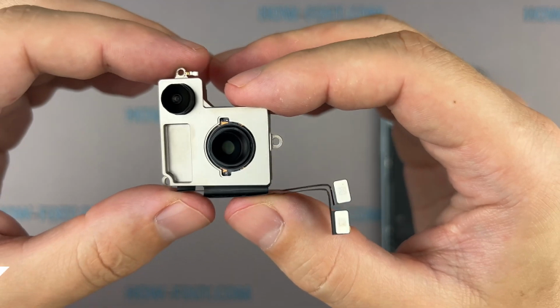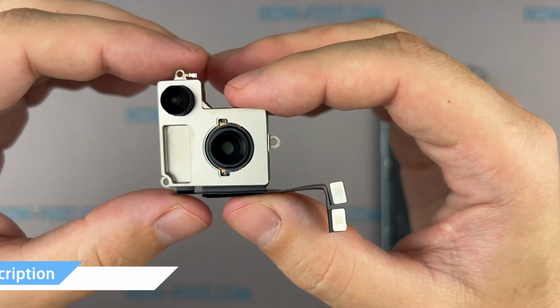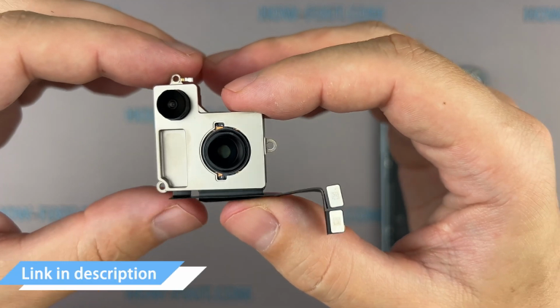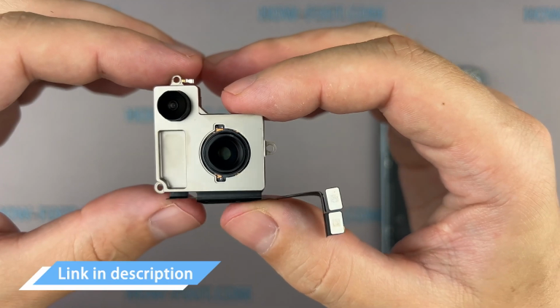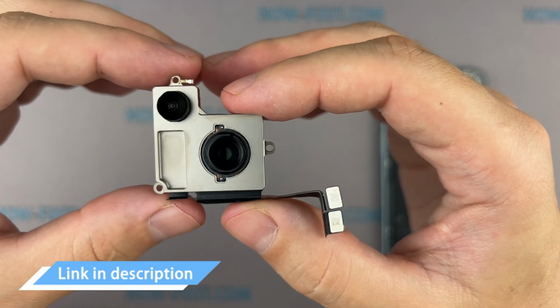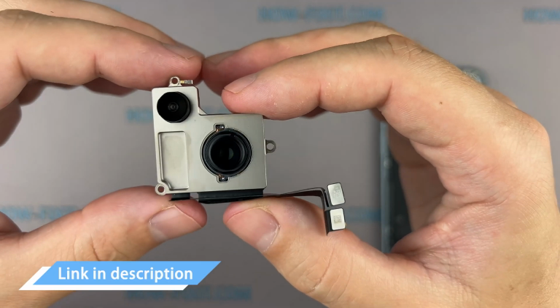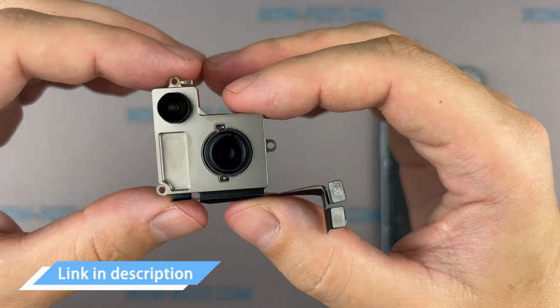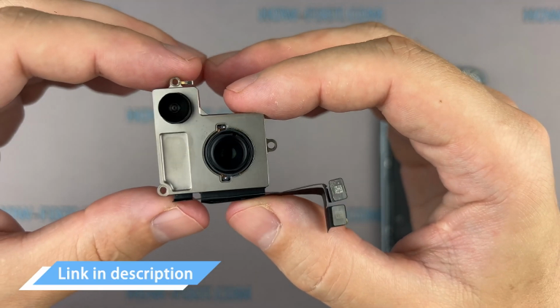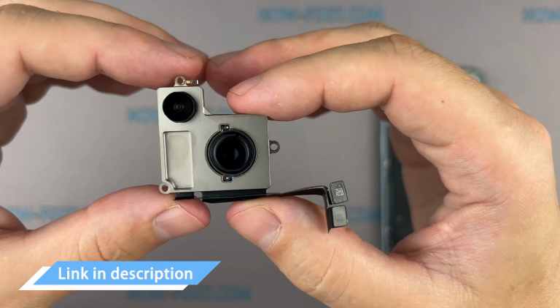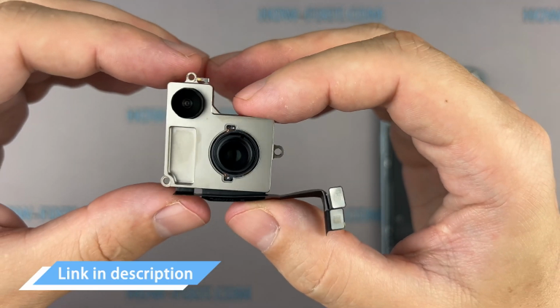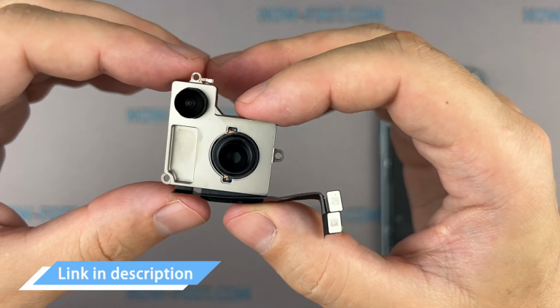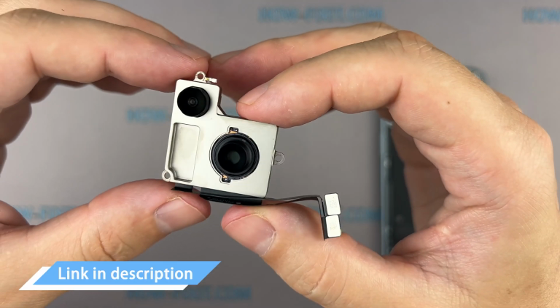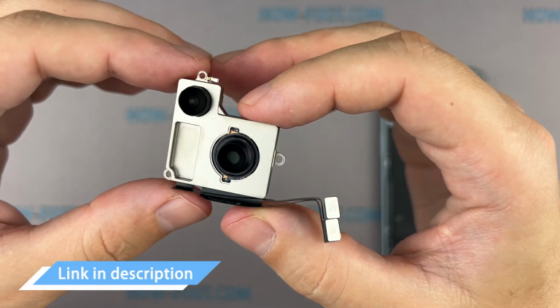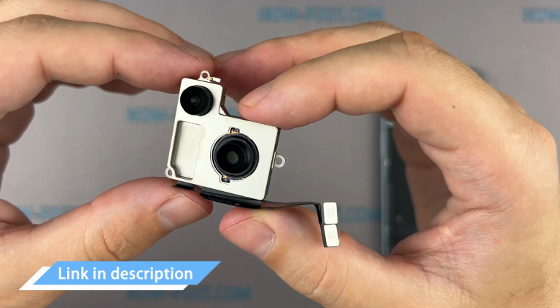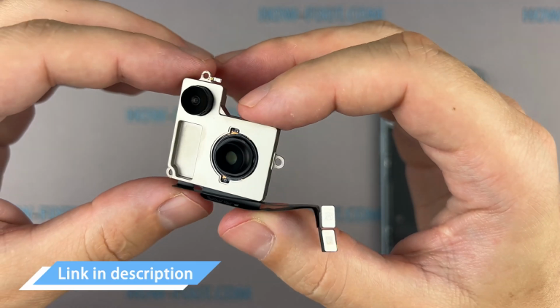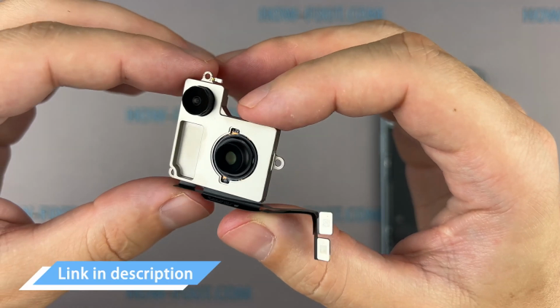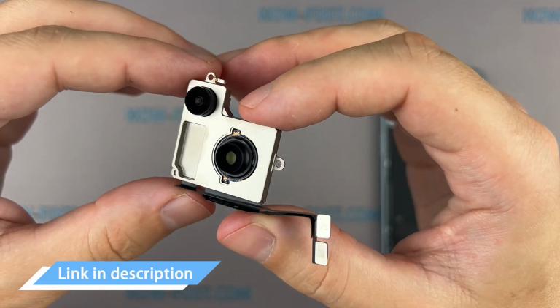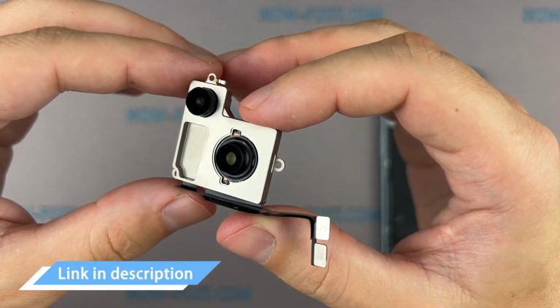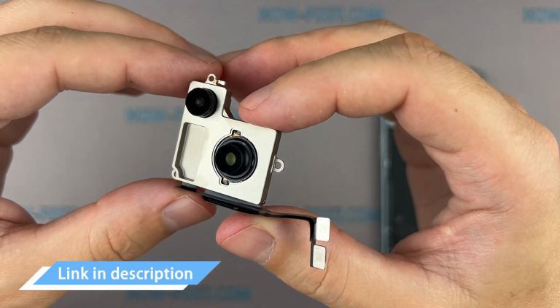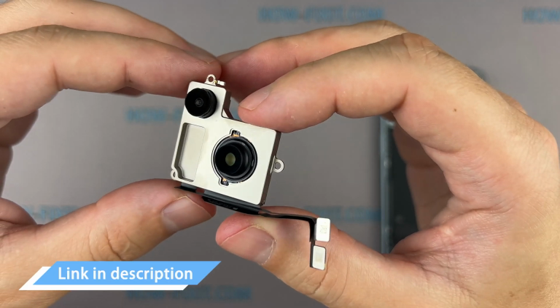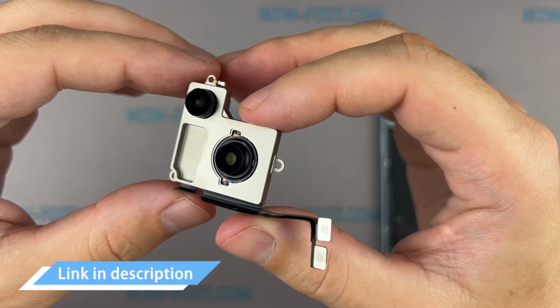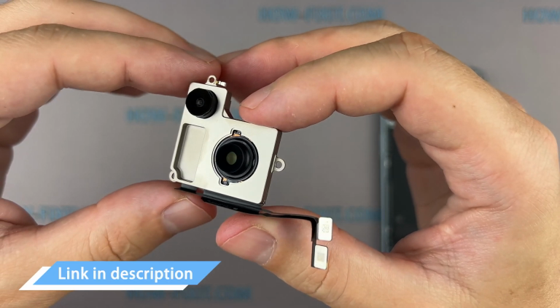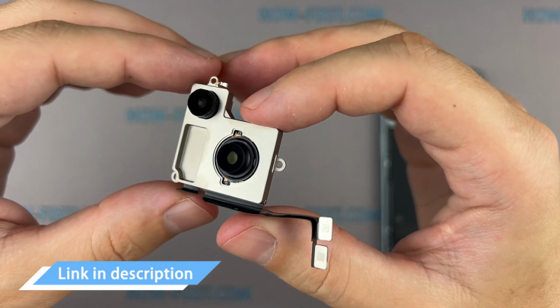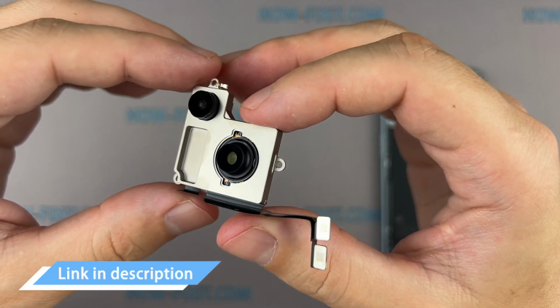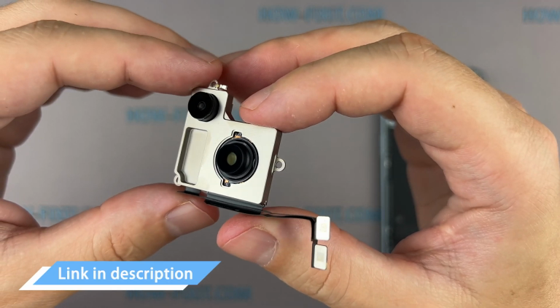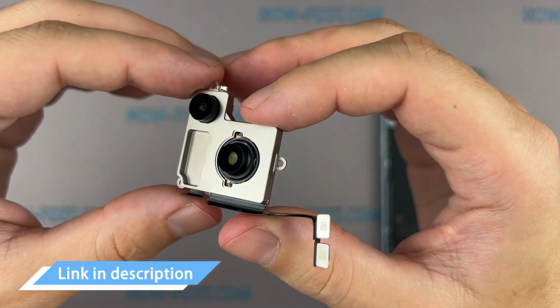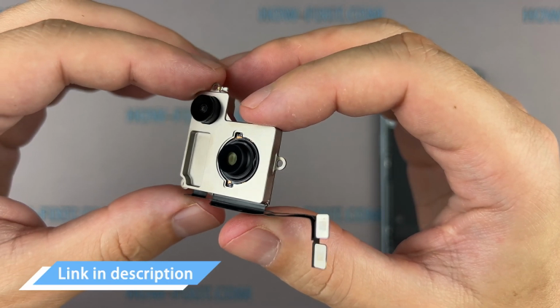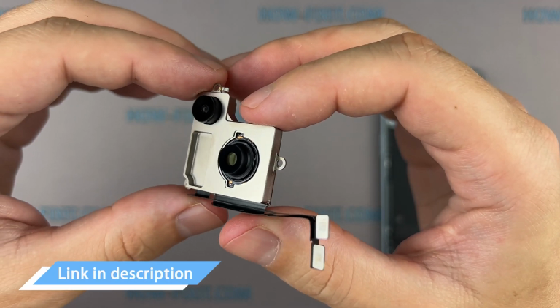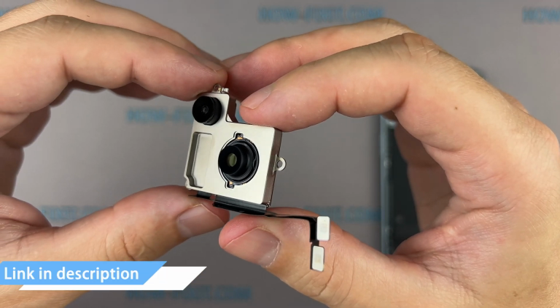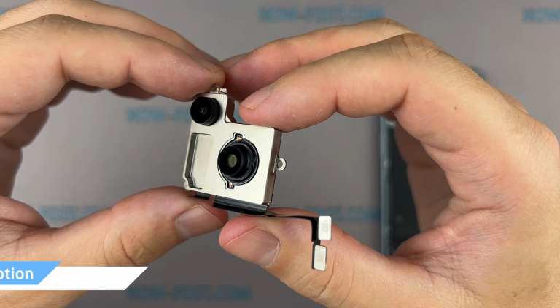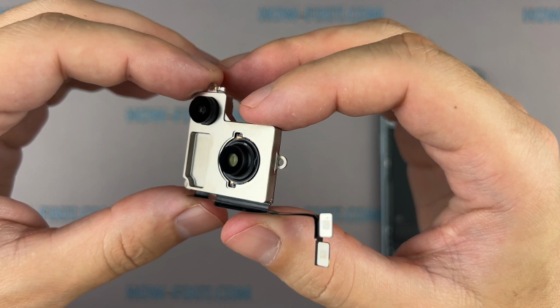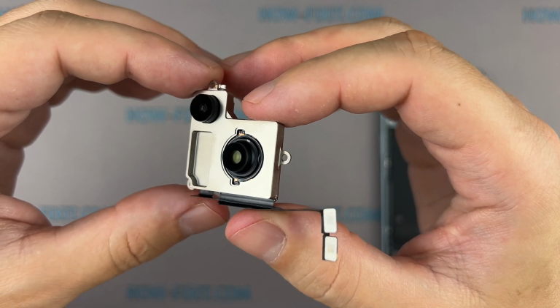In the description, I've included a link to the replacement camera module for your iPhone.